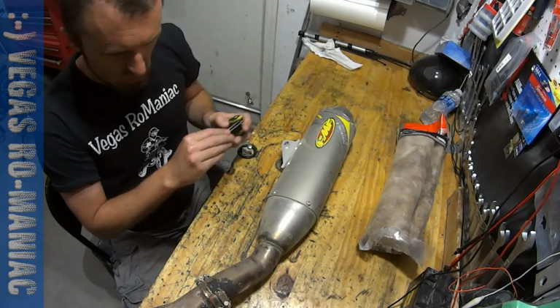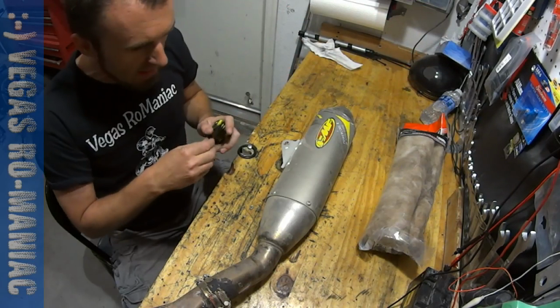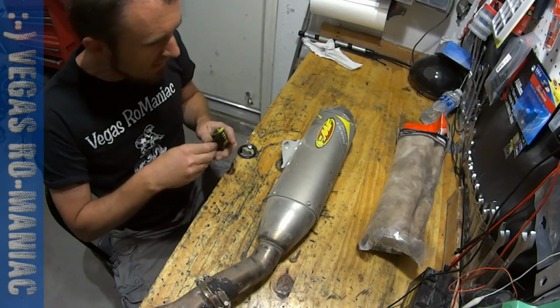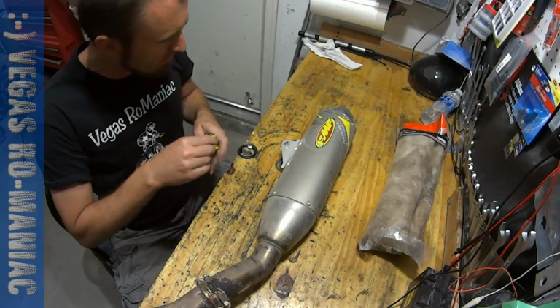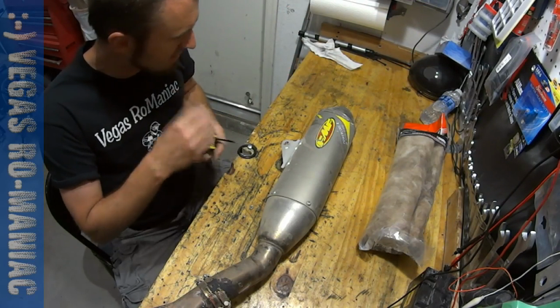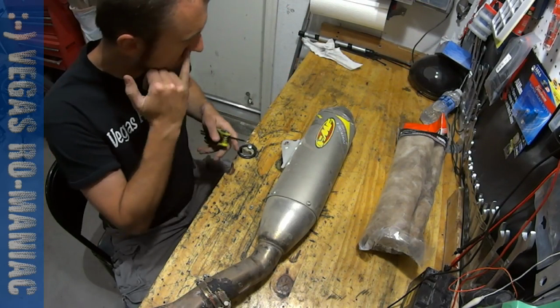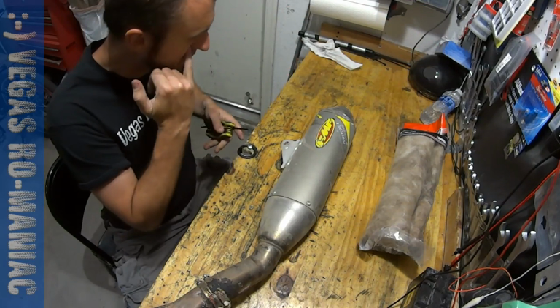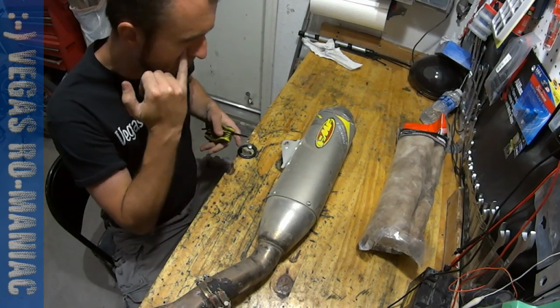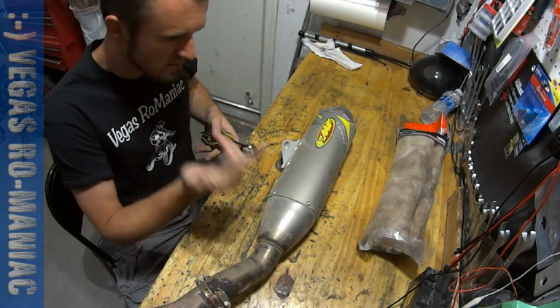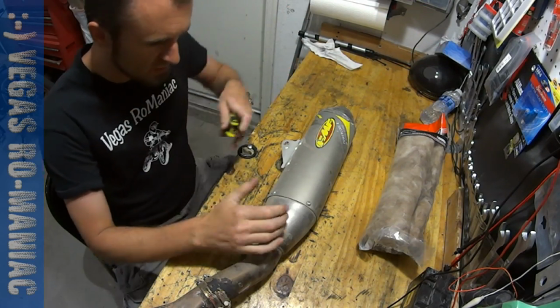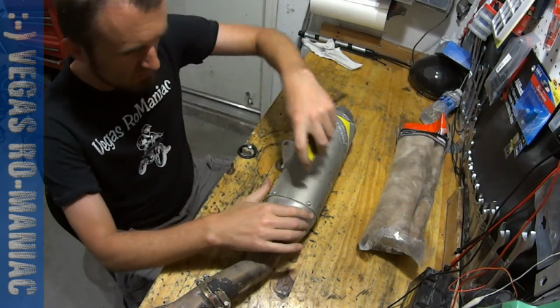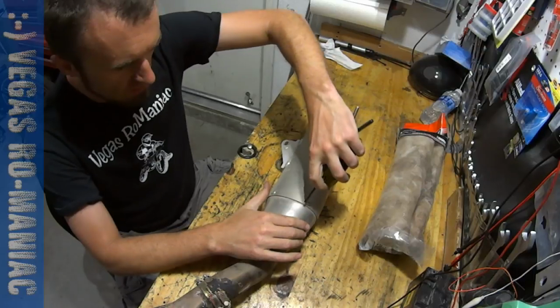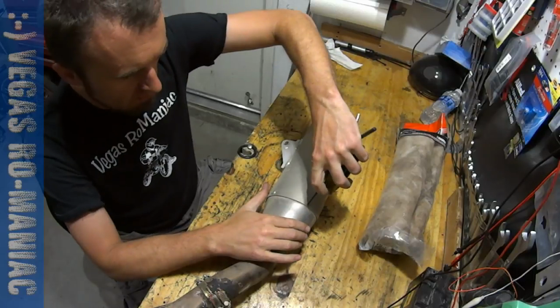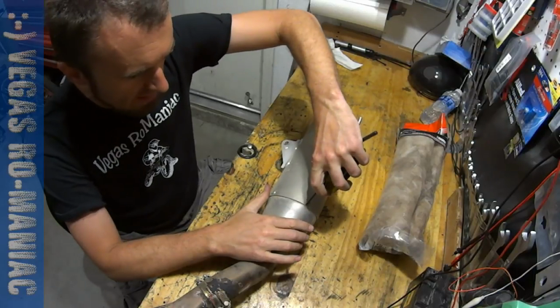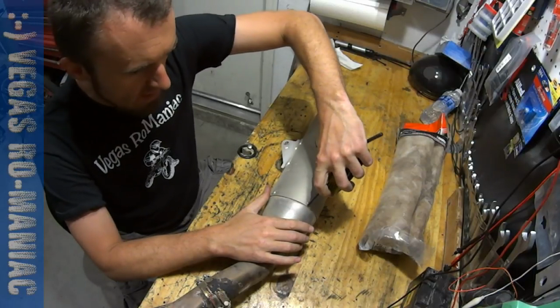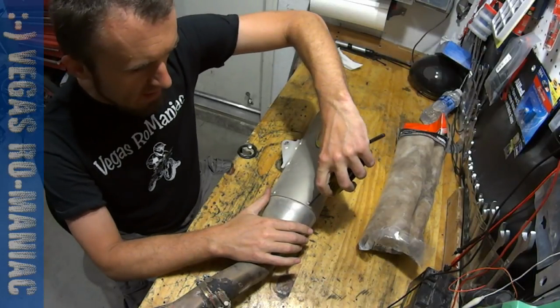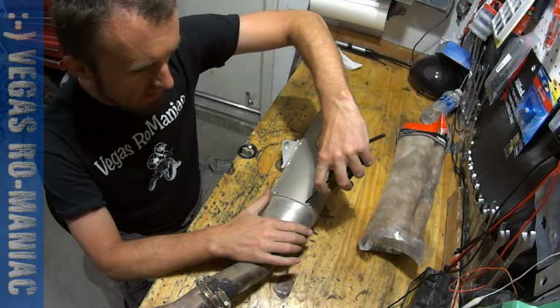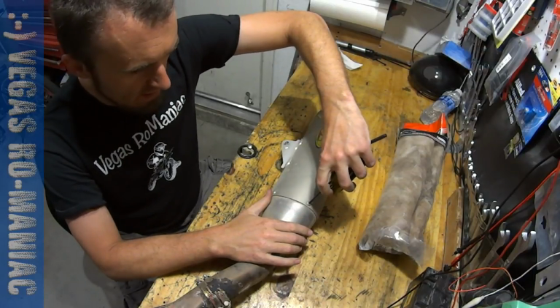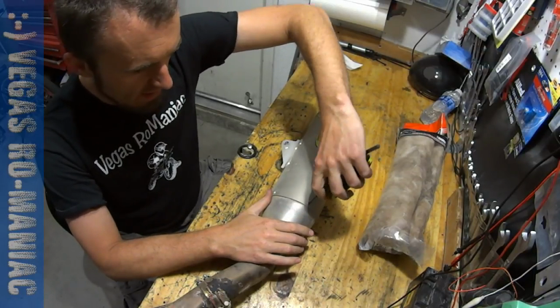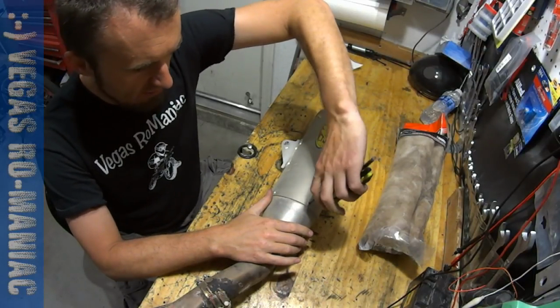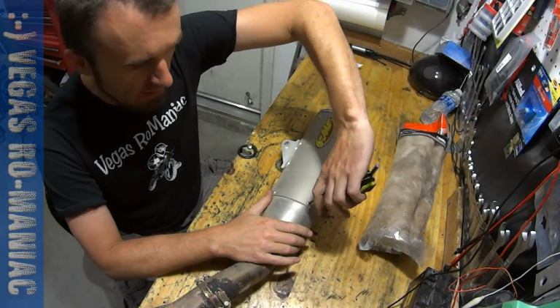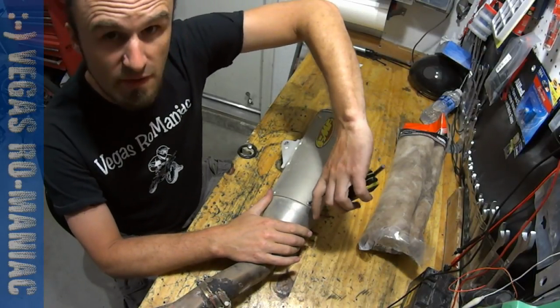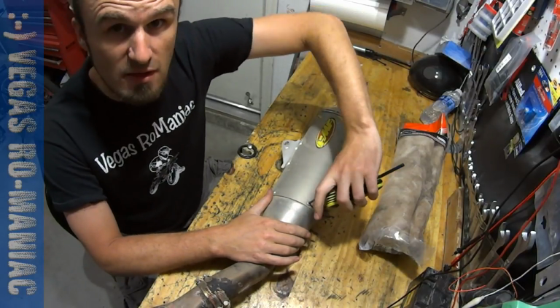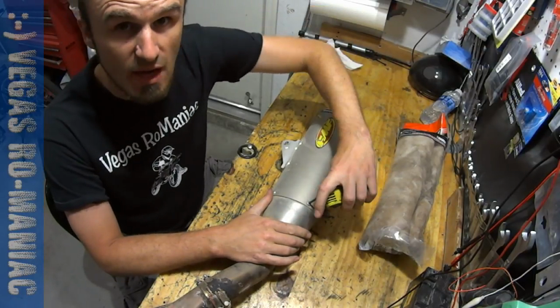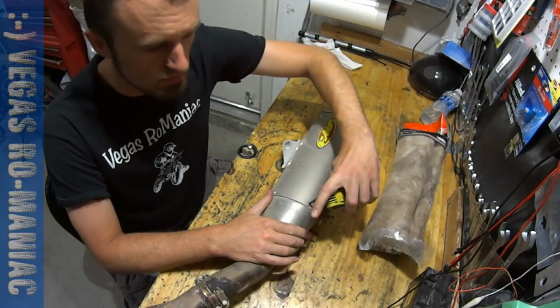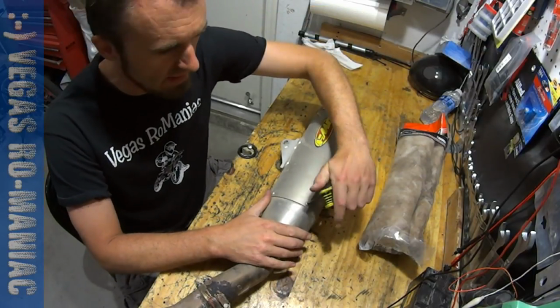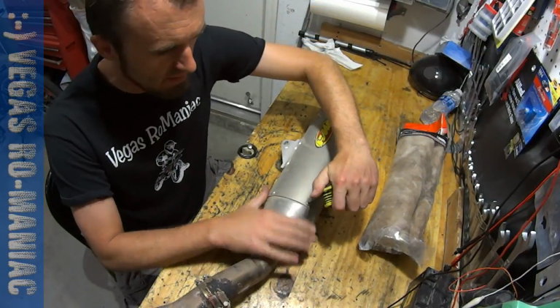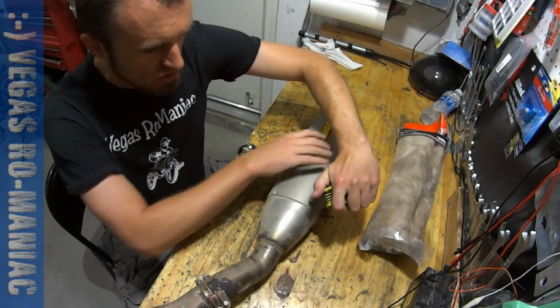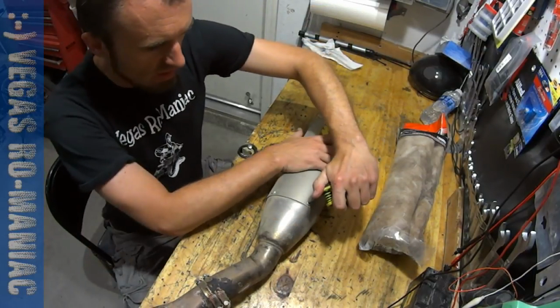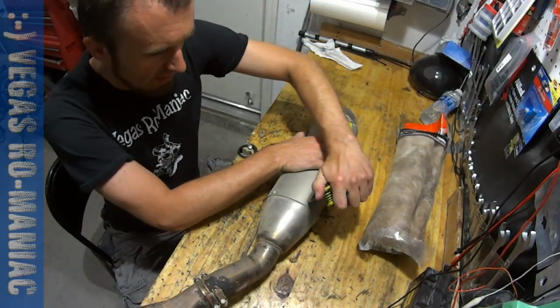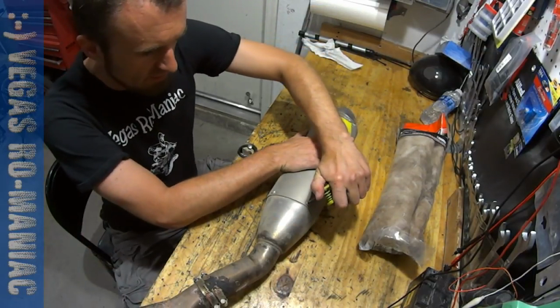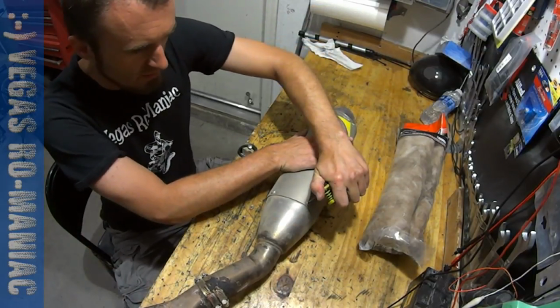To pack it, basically you have to take it apart. First, you have to take it off the bike. I have plenty of videos on how to do that — check out my other videos.